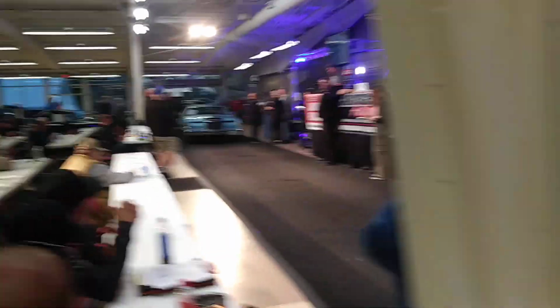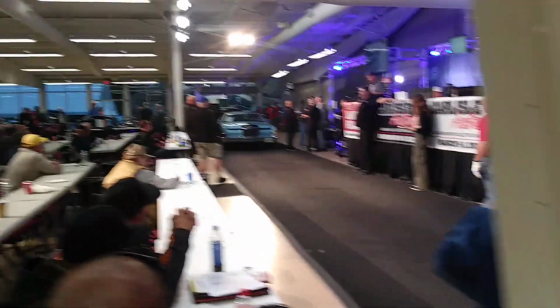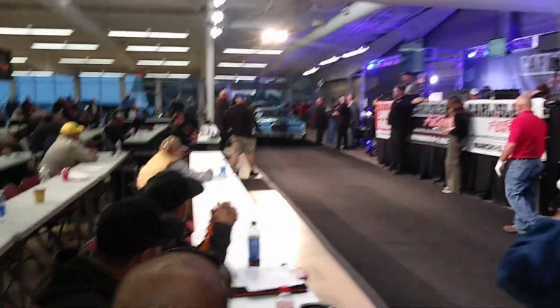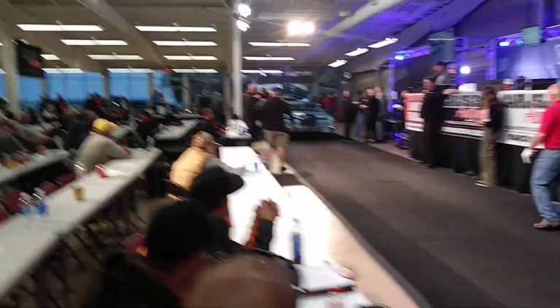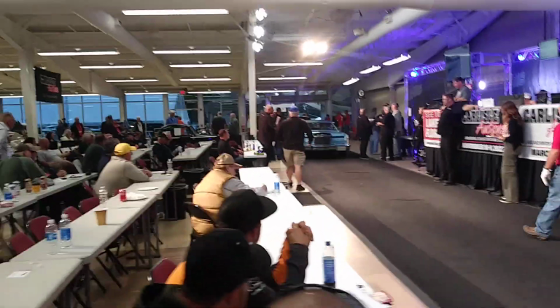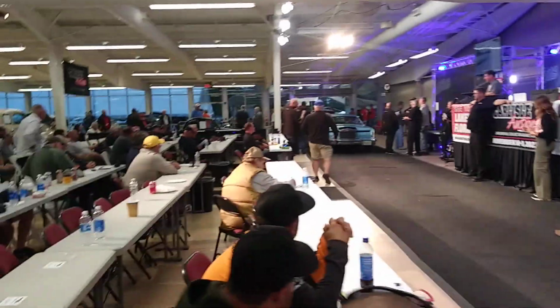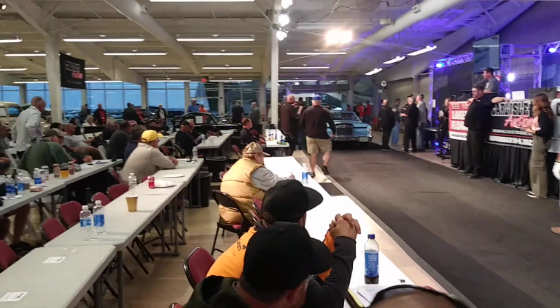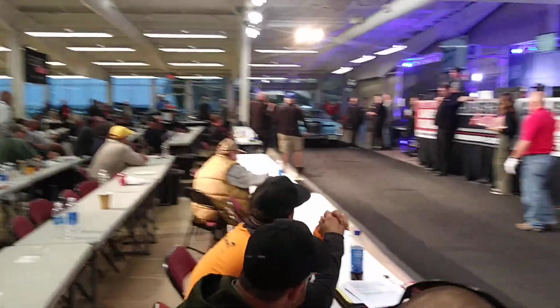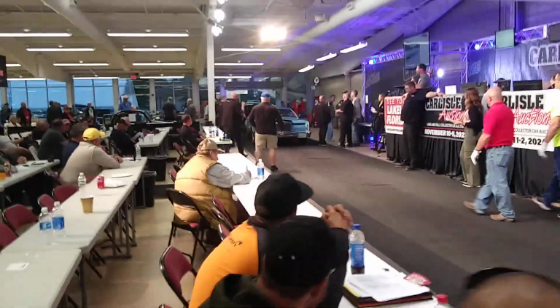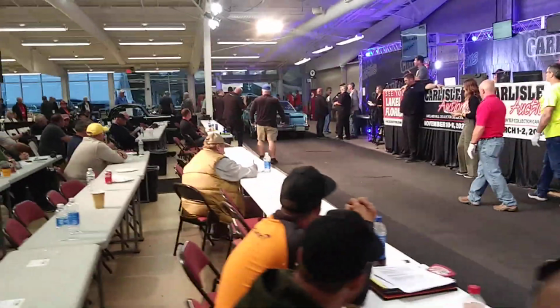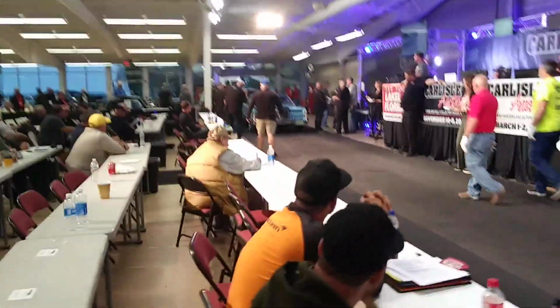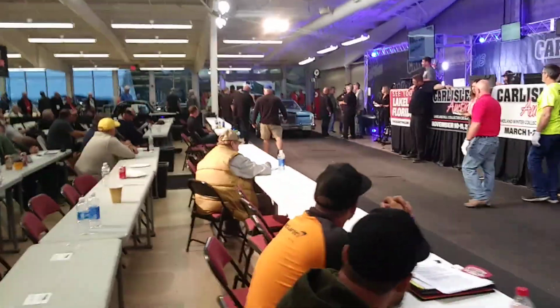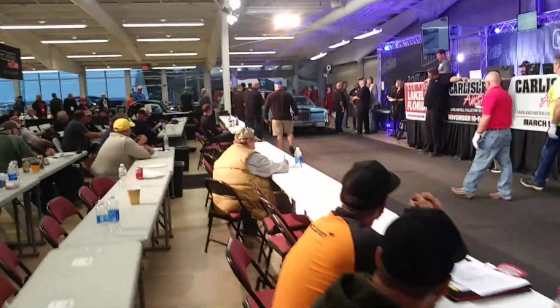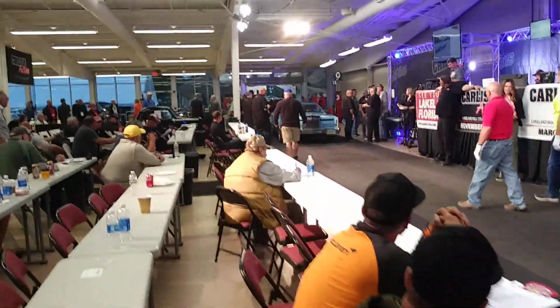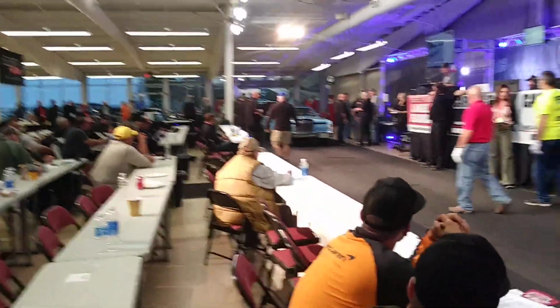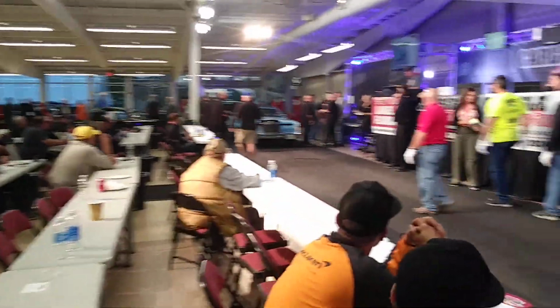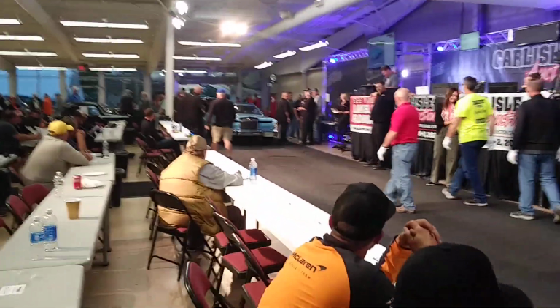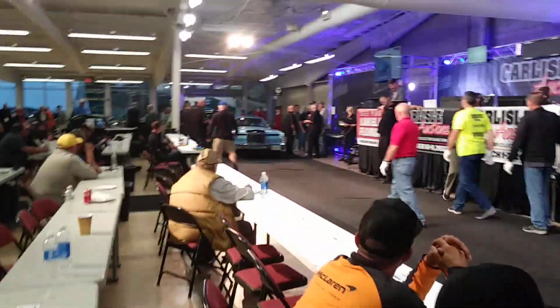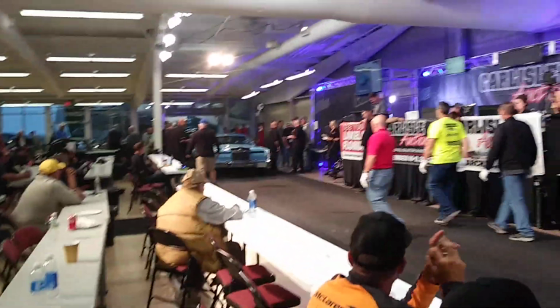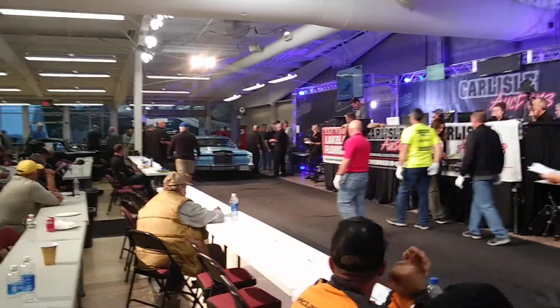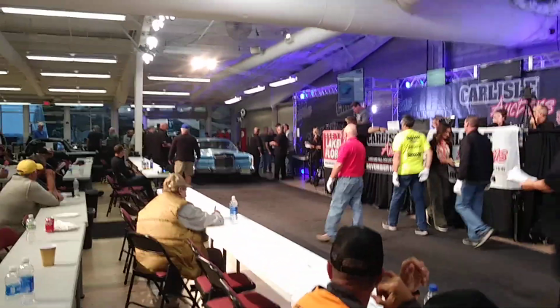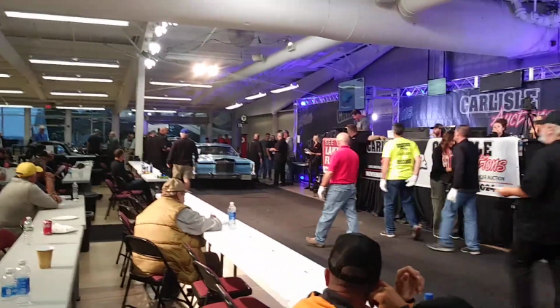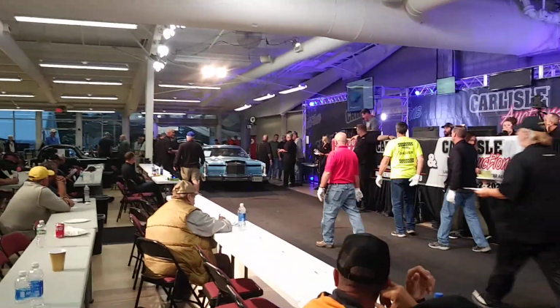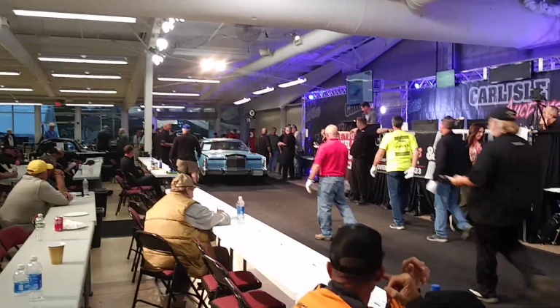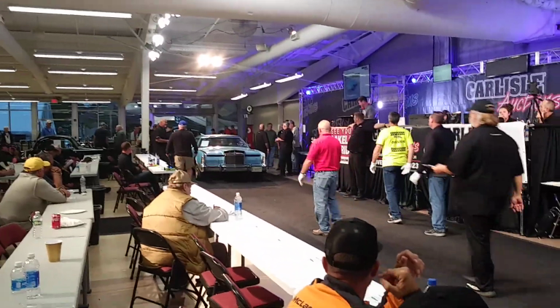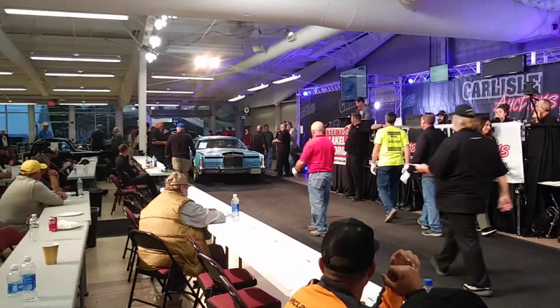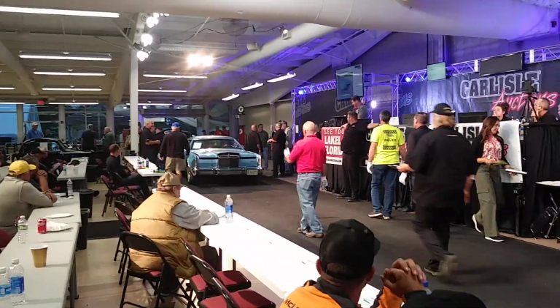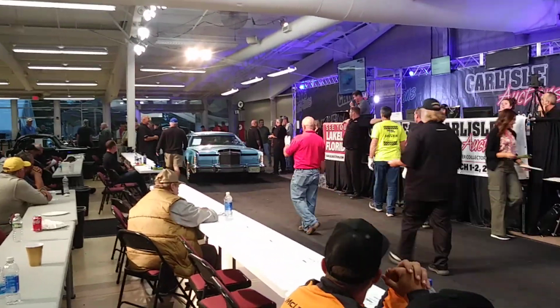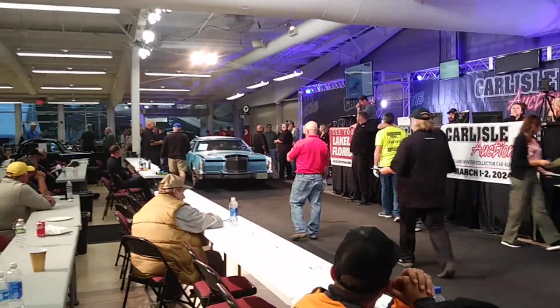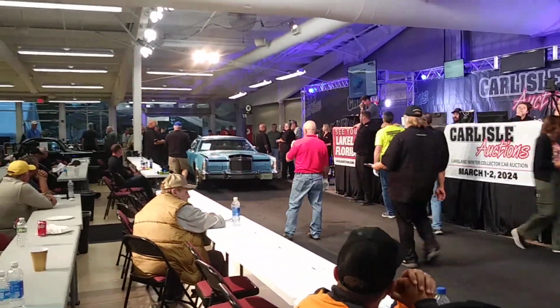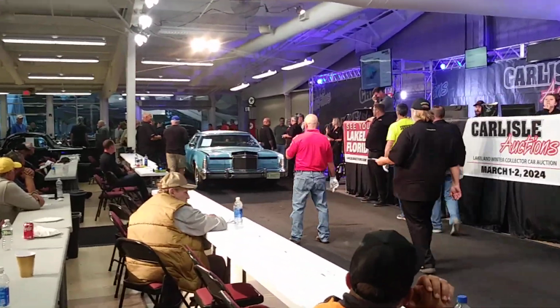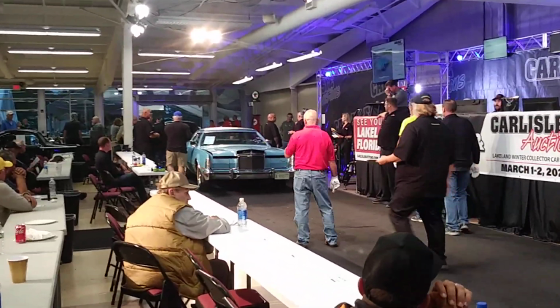1965 Continental Mark IV. Power steering, power windows, power door locks, power brakes. It's got it all.